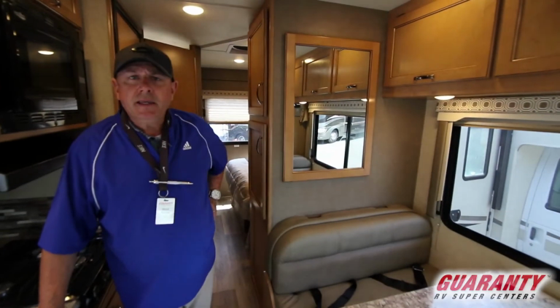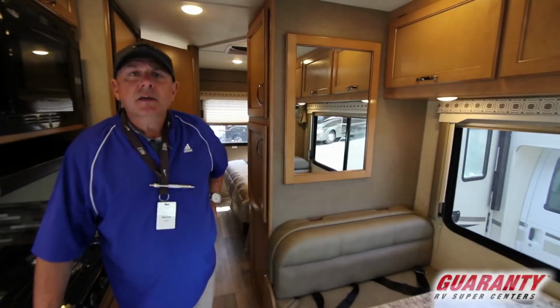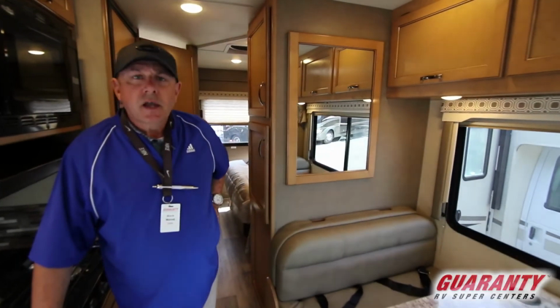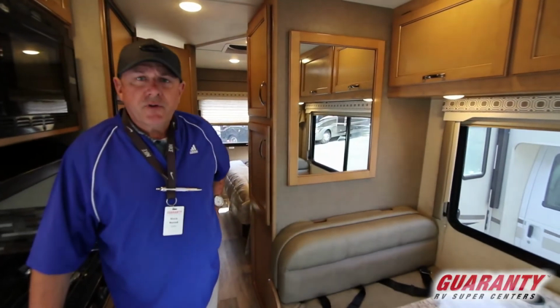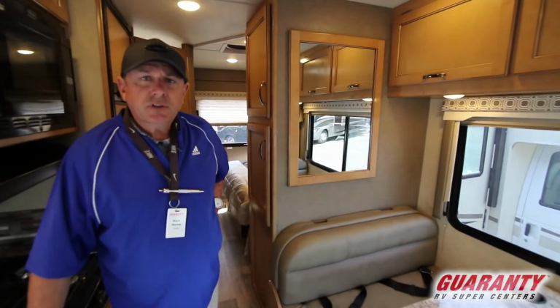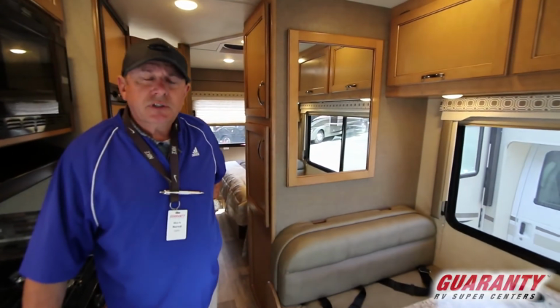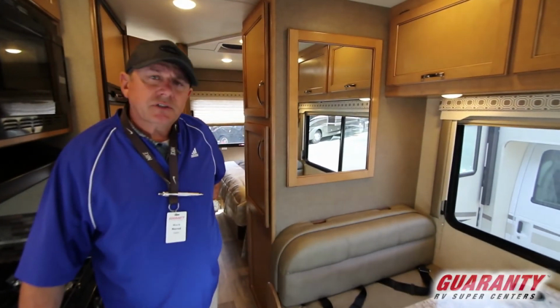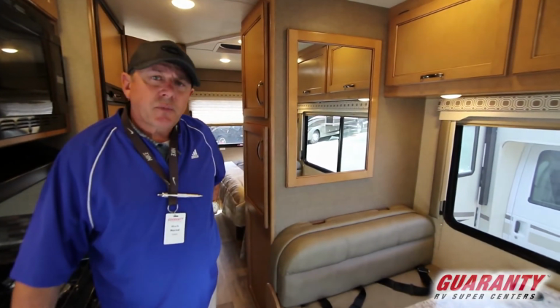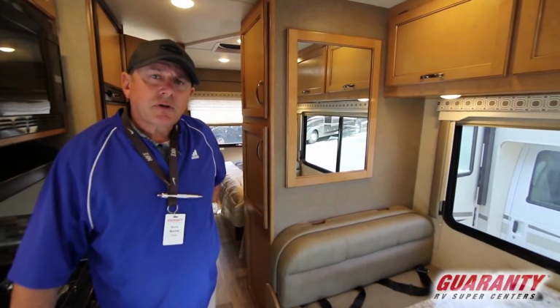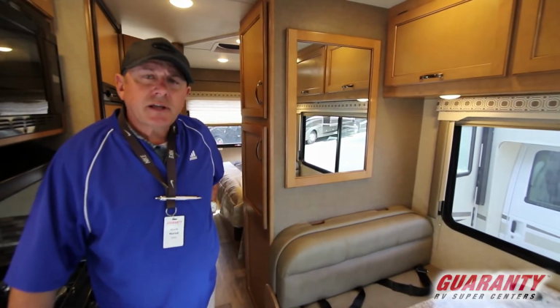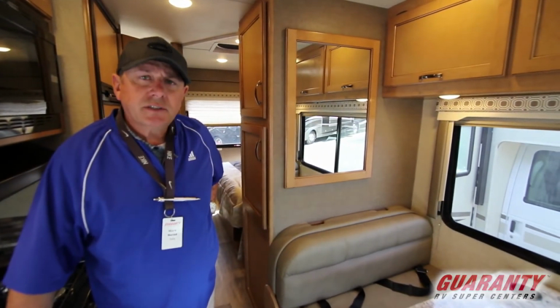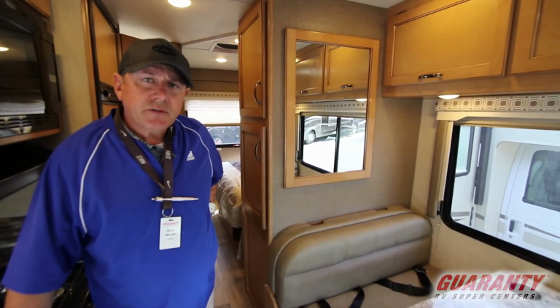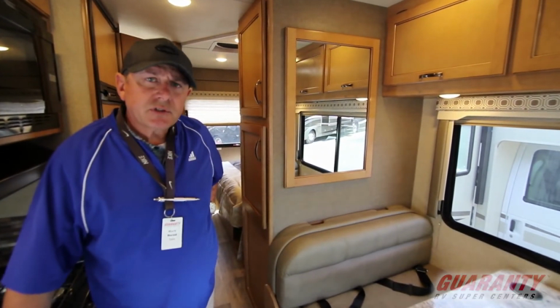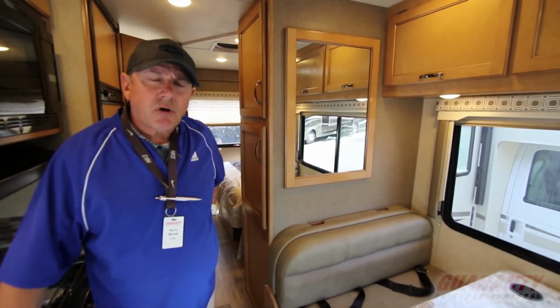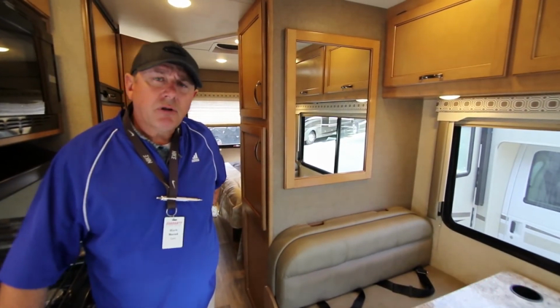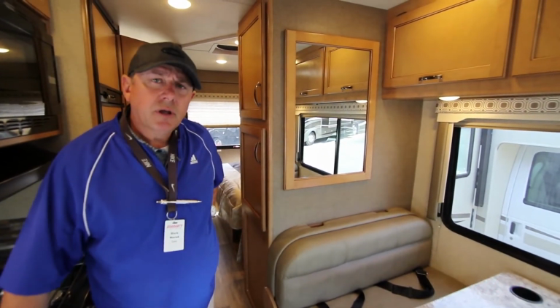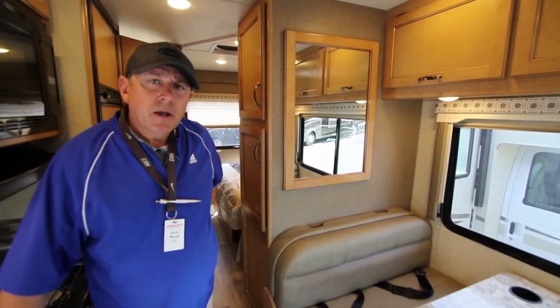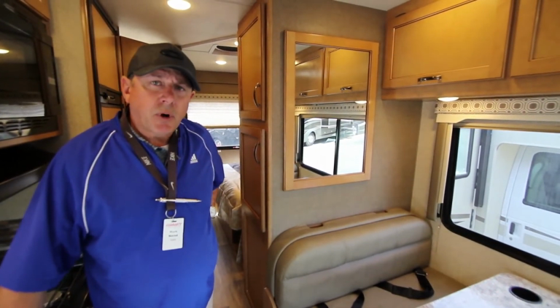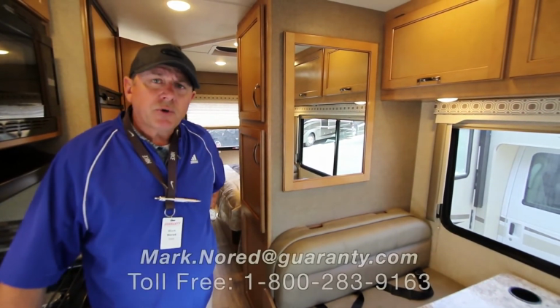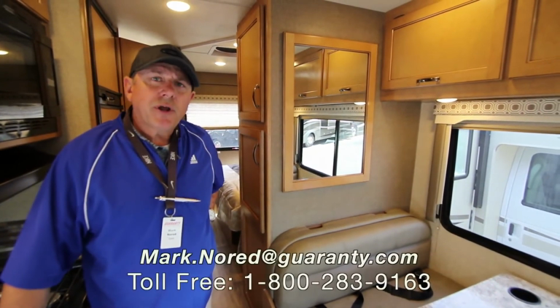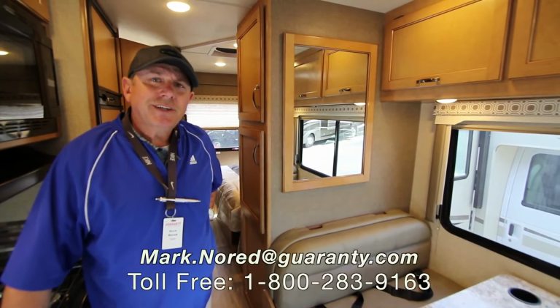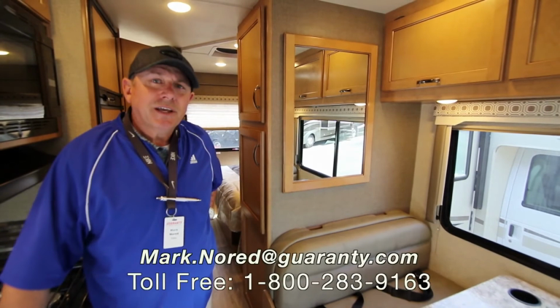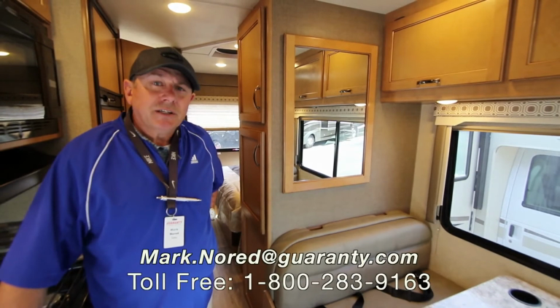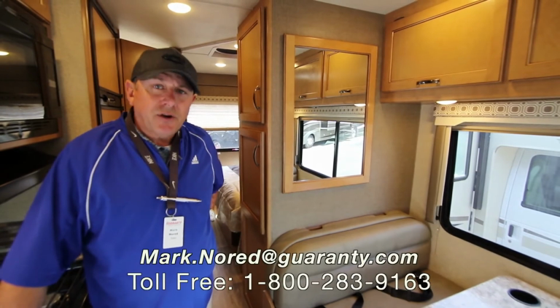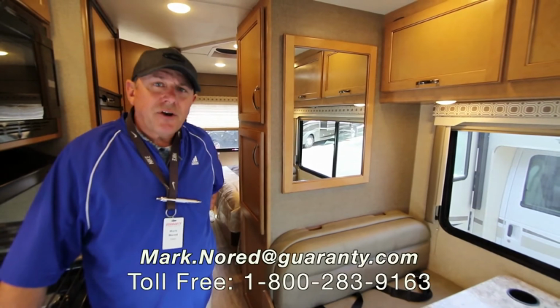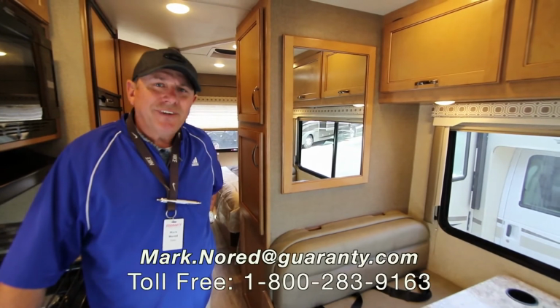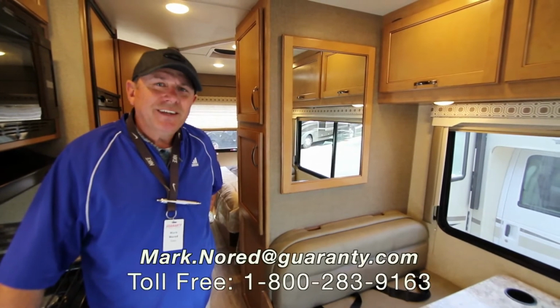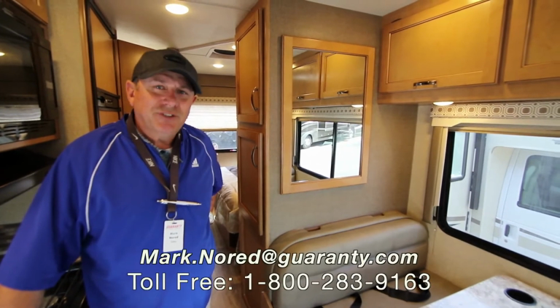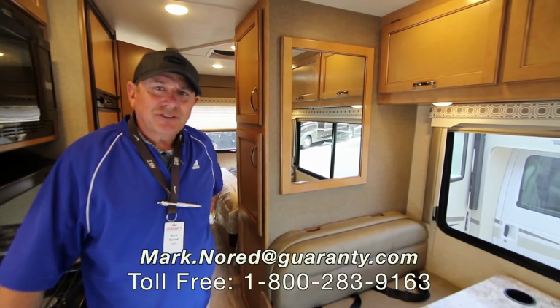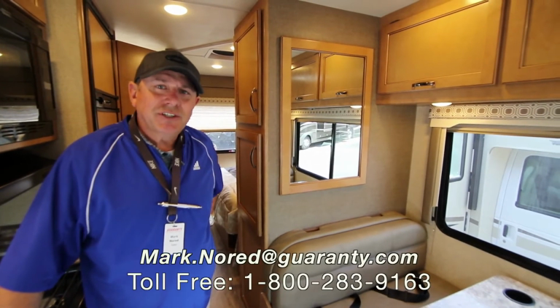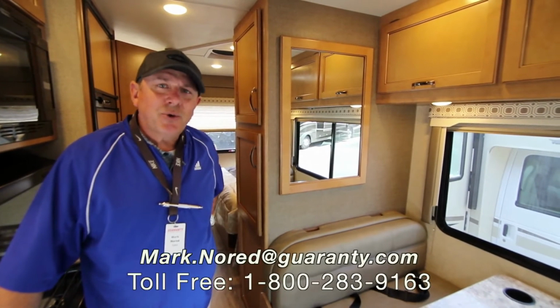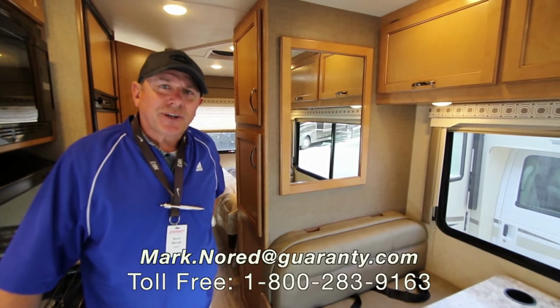Hey, if you're interested in a small Class C, give us a call. Mark Nord here at Get in the RV, Junction City, Oregon. Thanks, make it a great day.